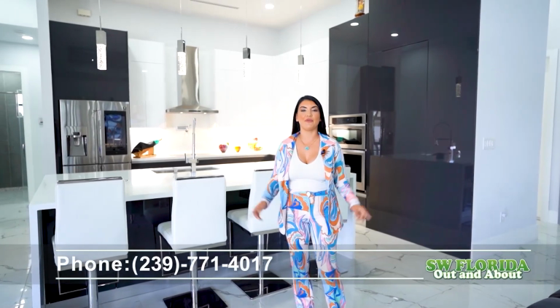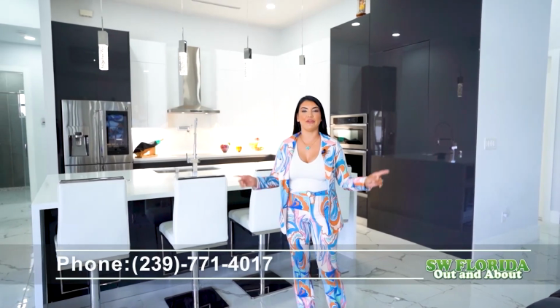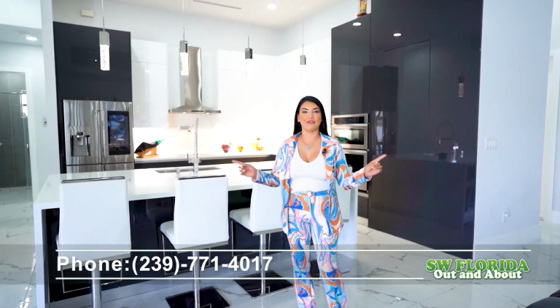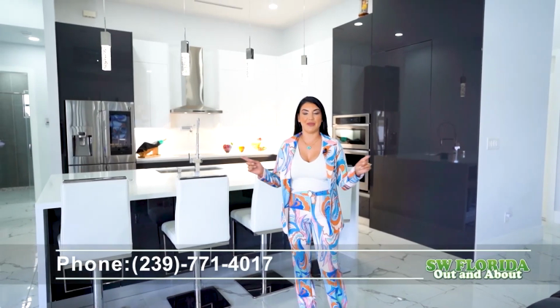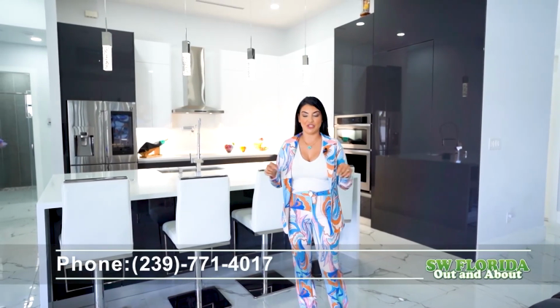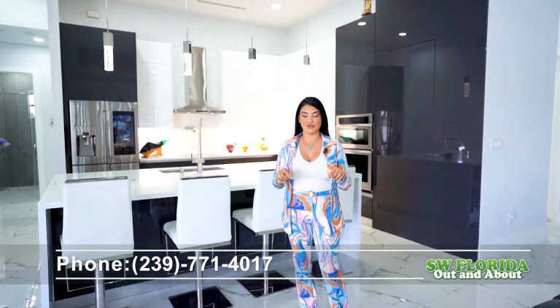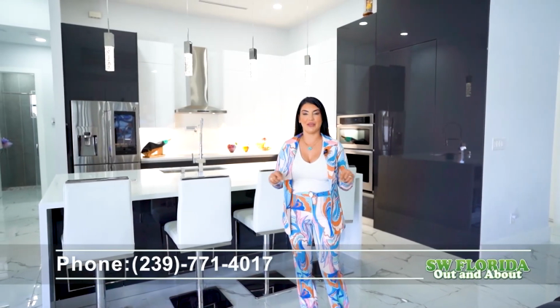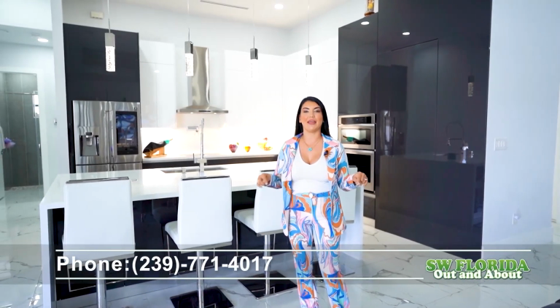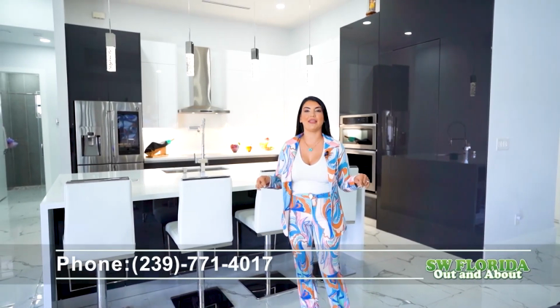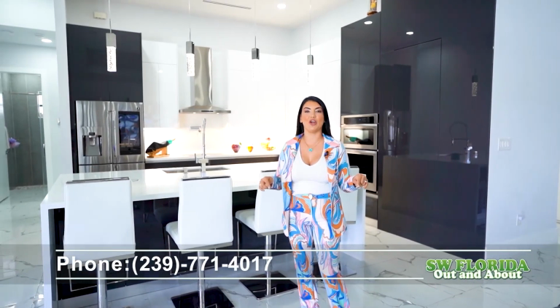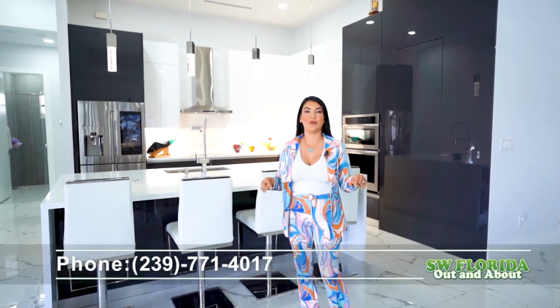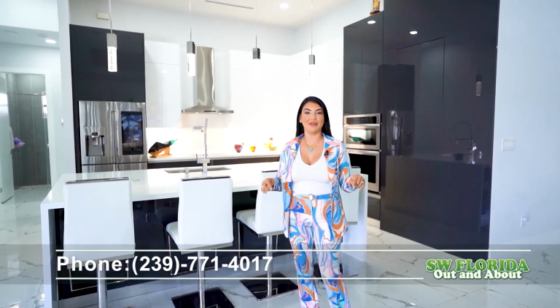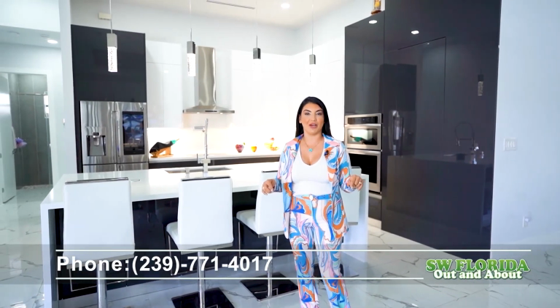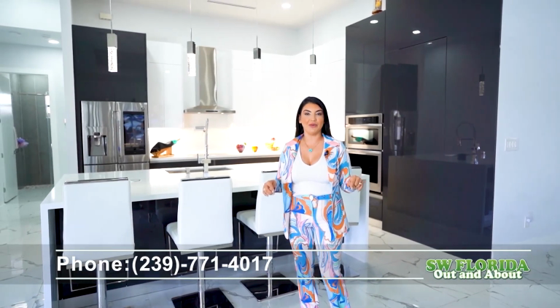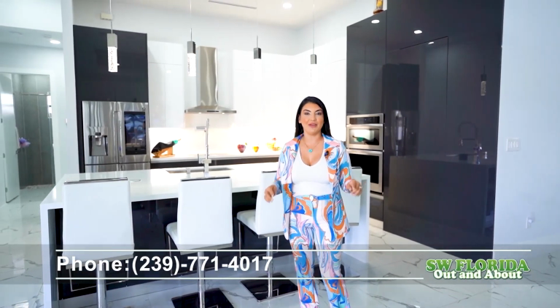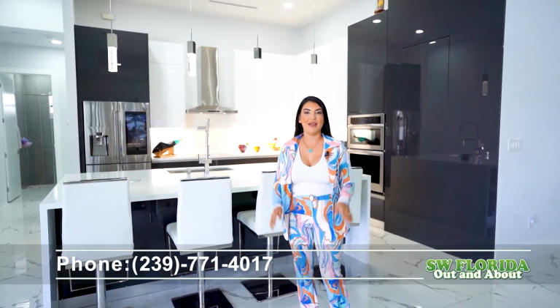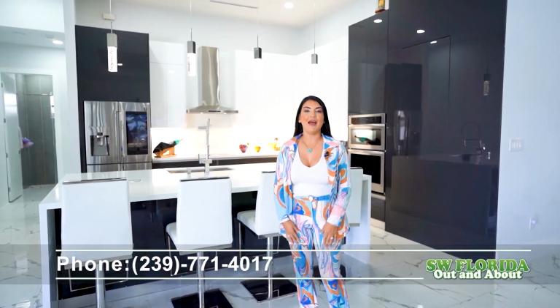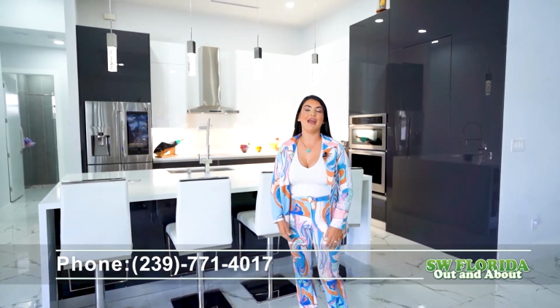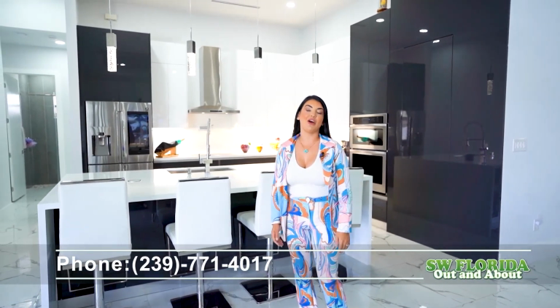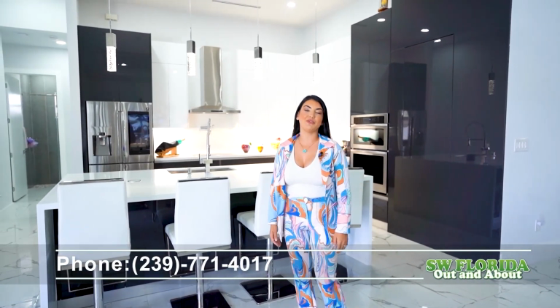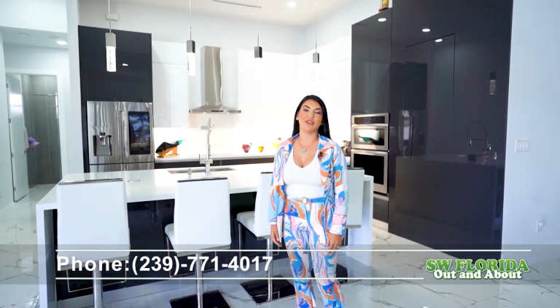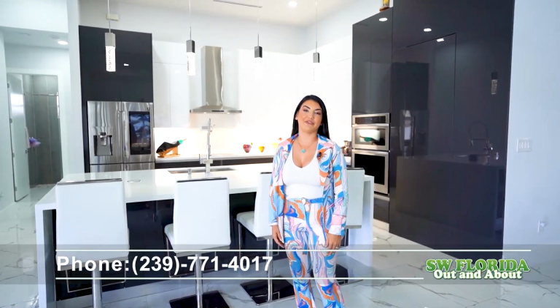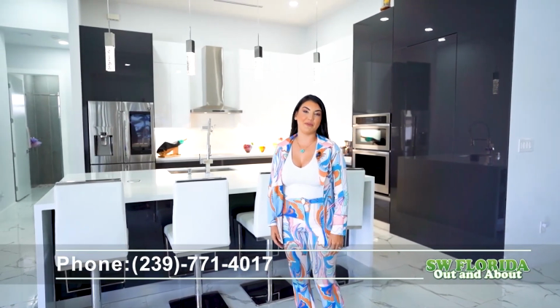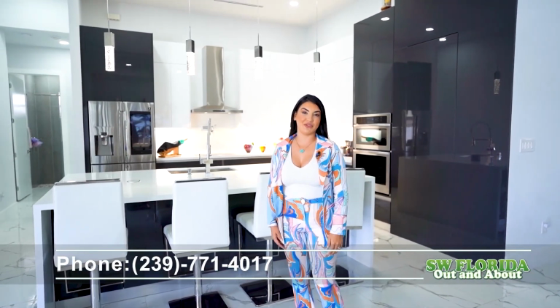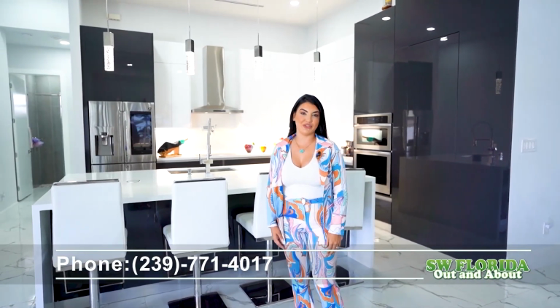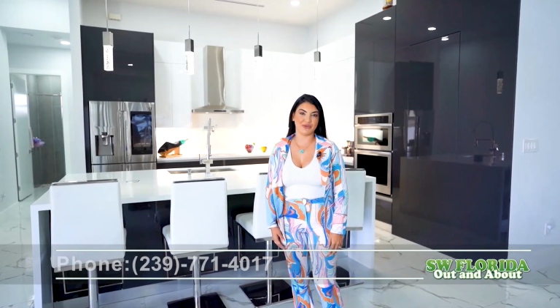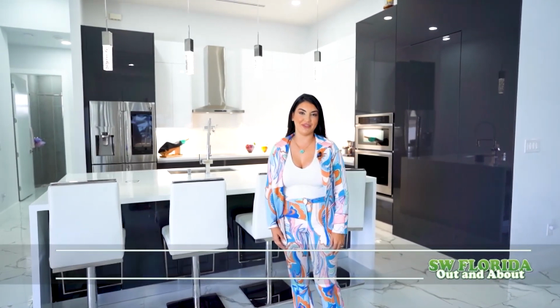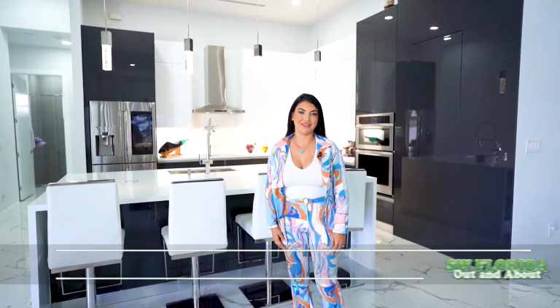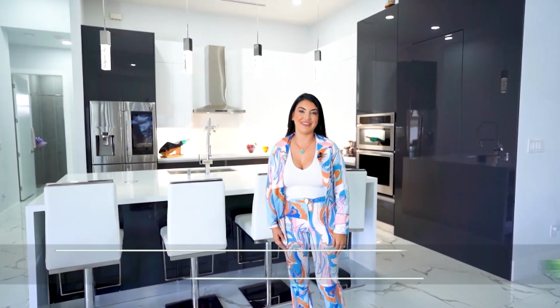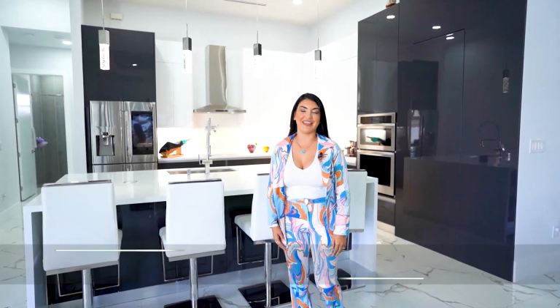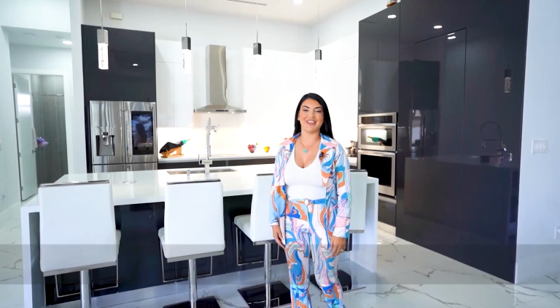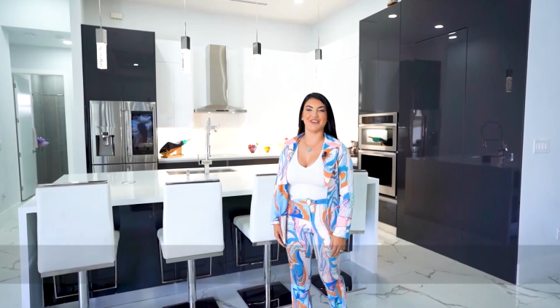For more information, you can get the number below. I hope to hear from you soon. Thank you.